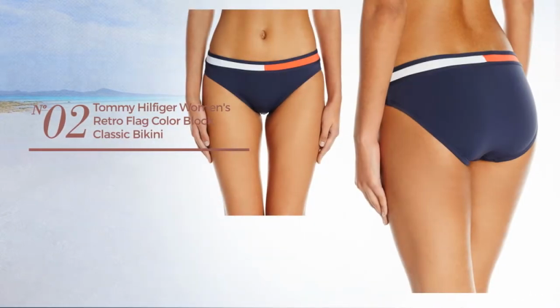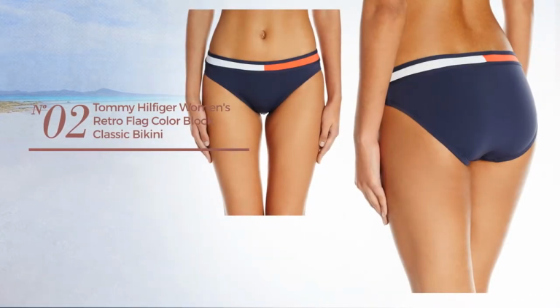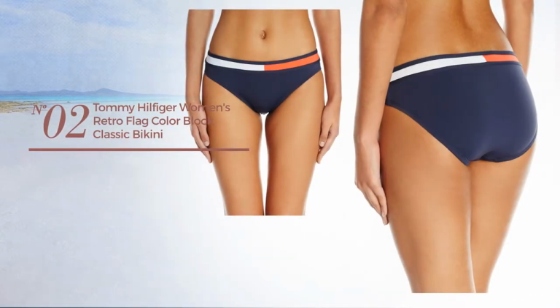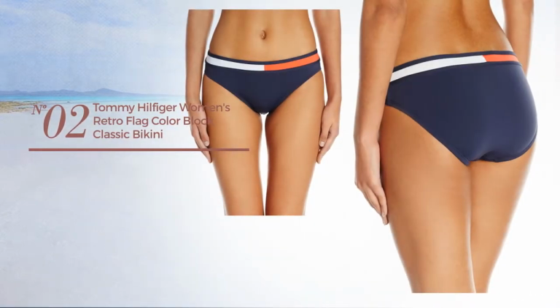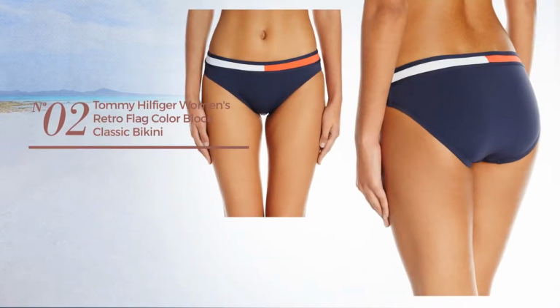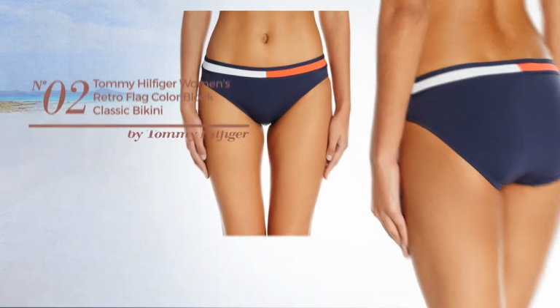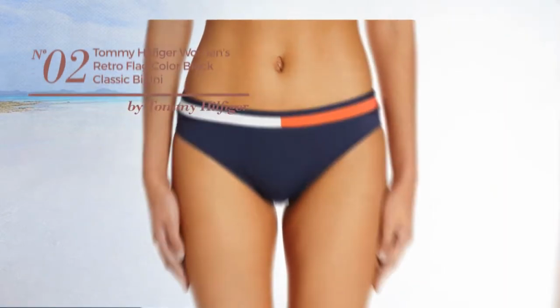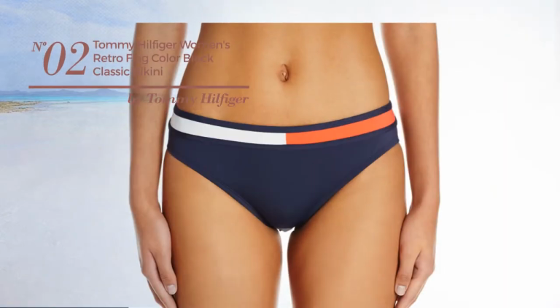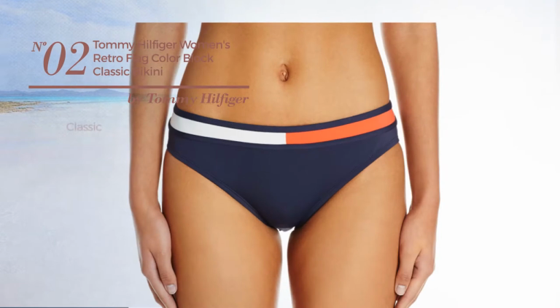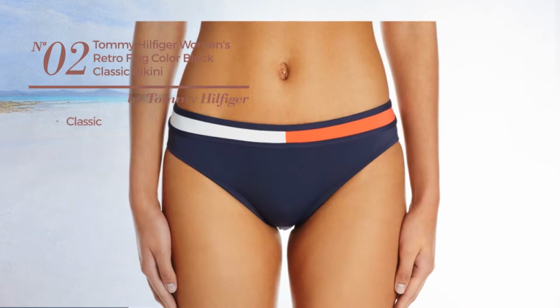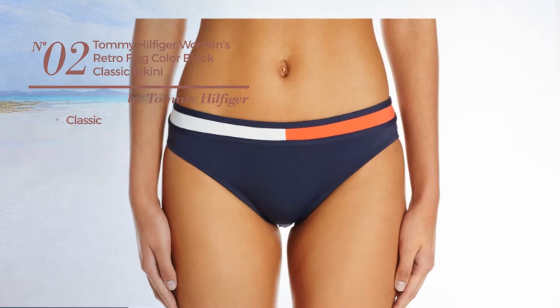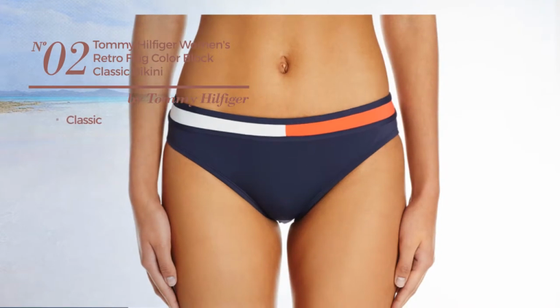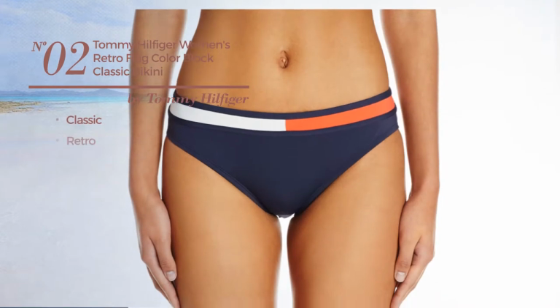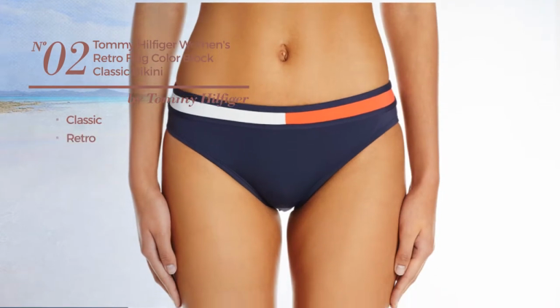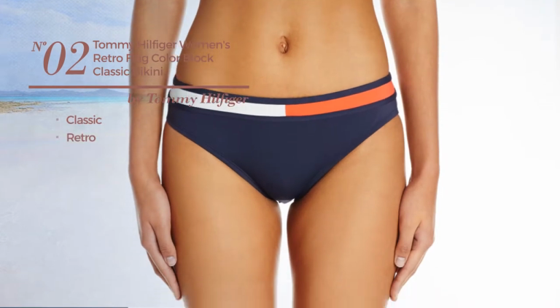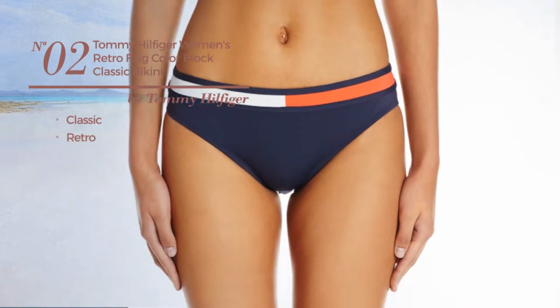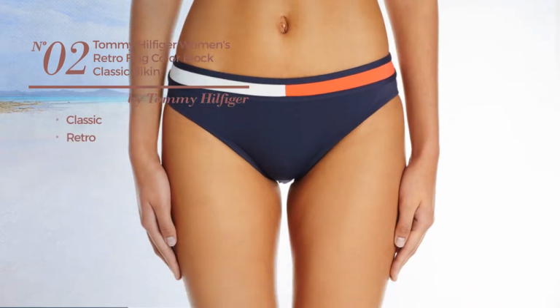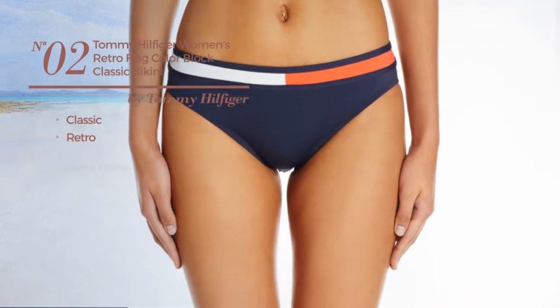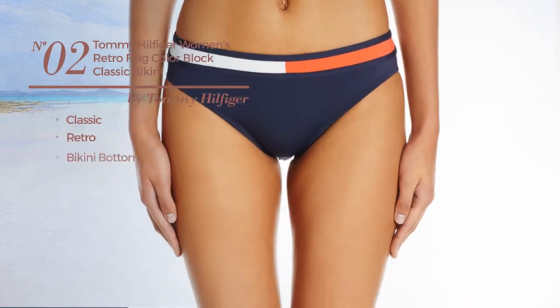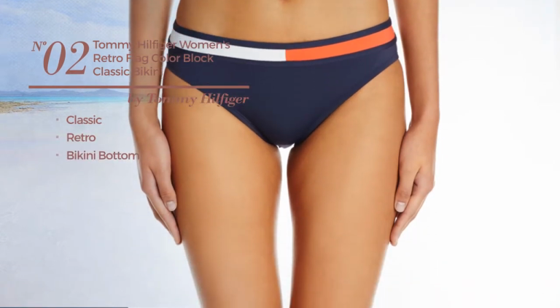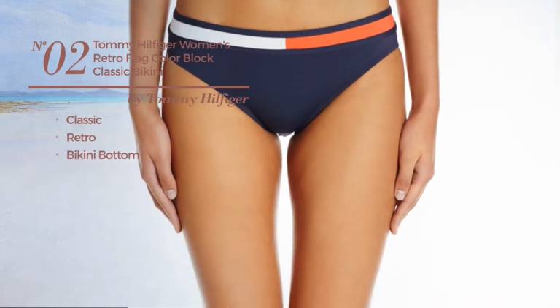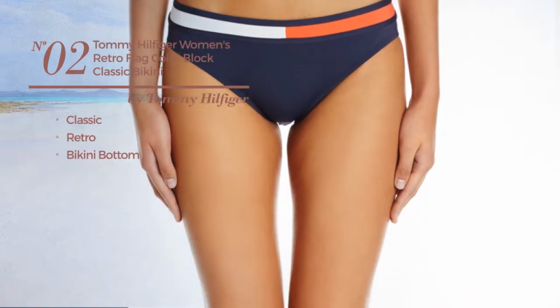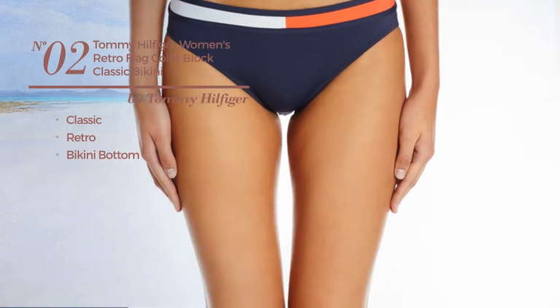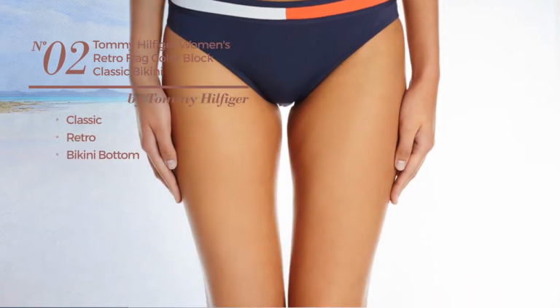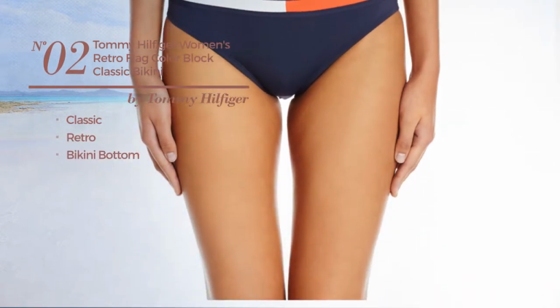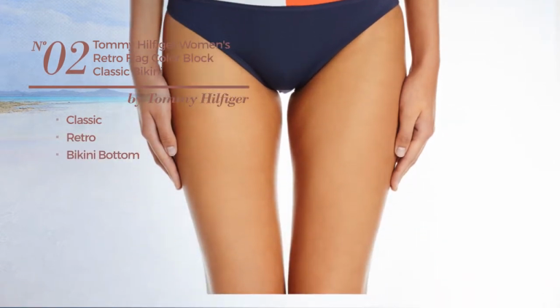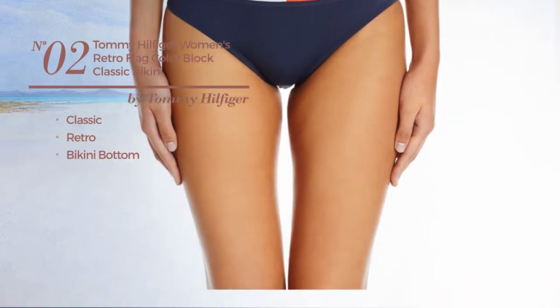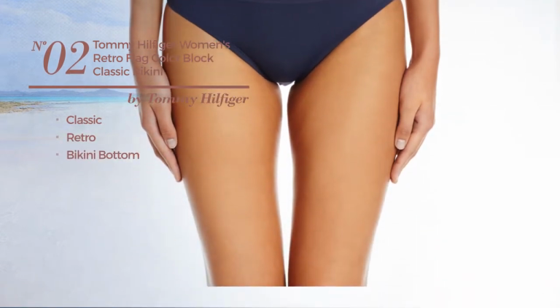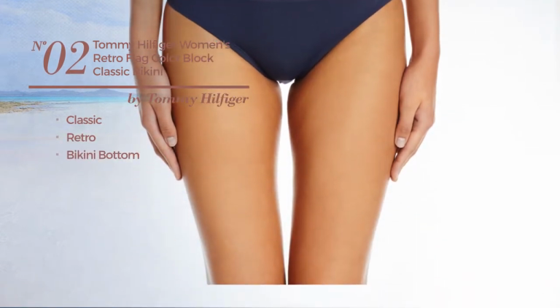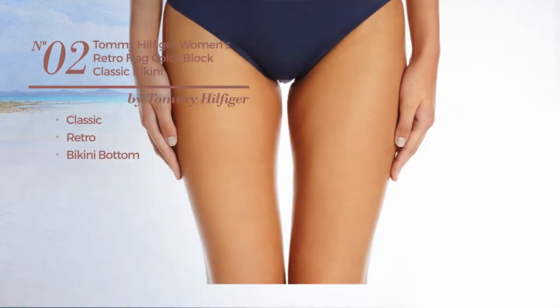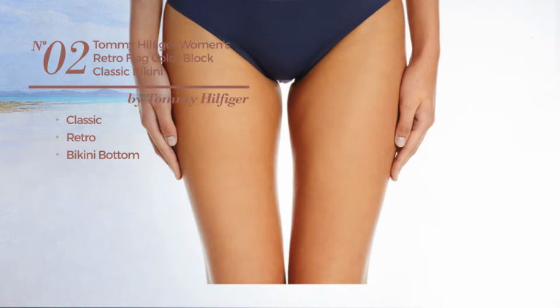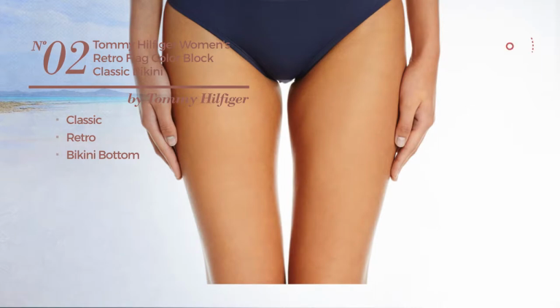Number 2. Featuring a classic retro style with a bikini bottom. Available exclusively in navy color.